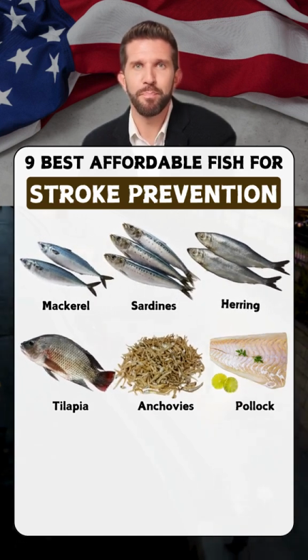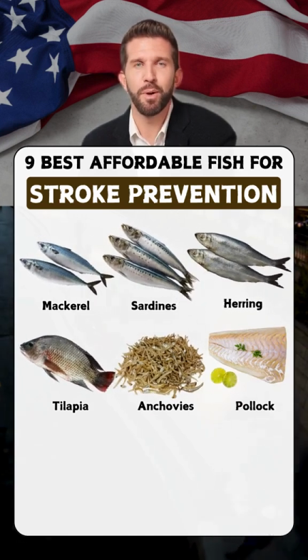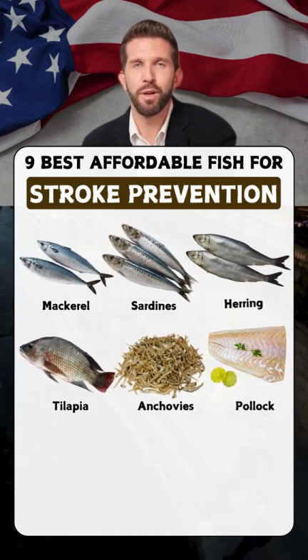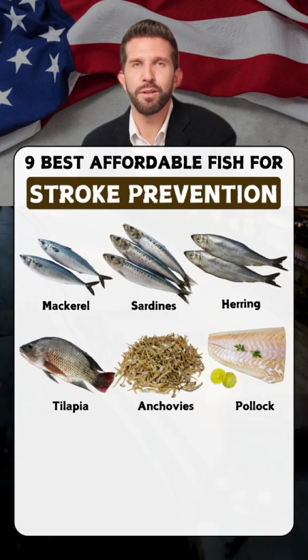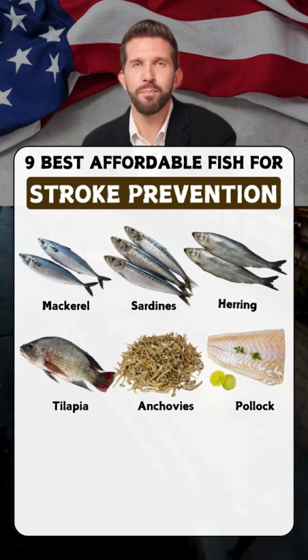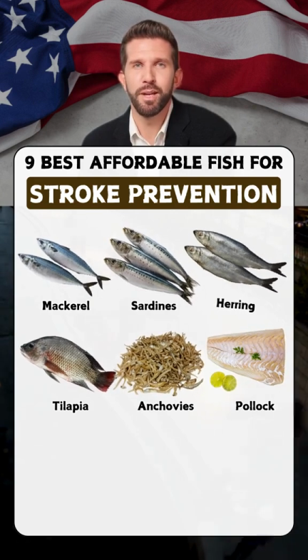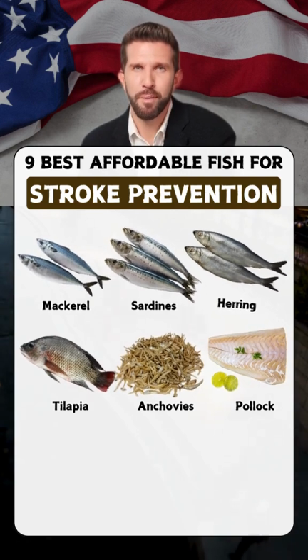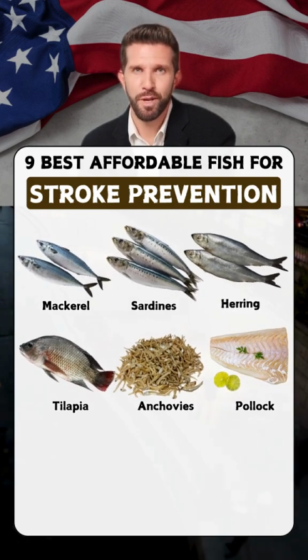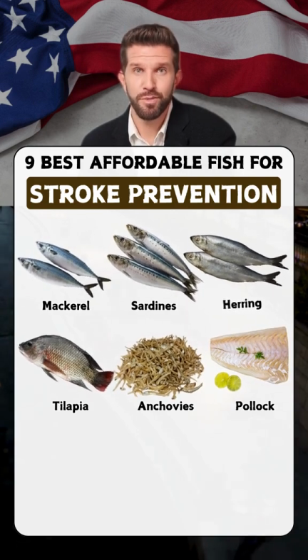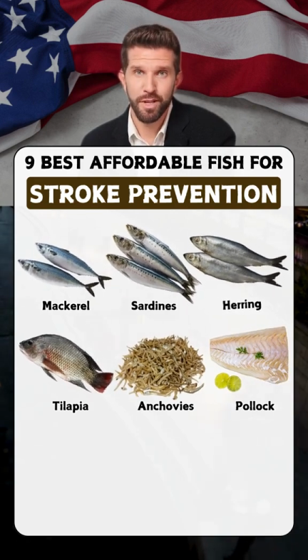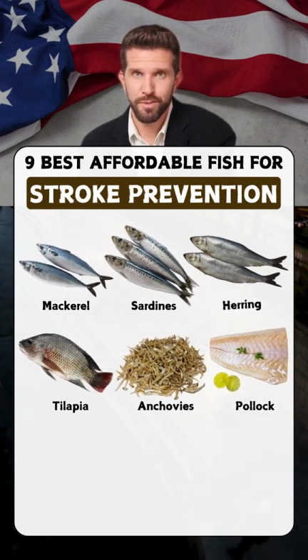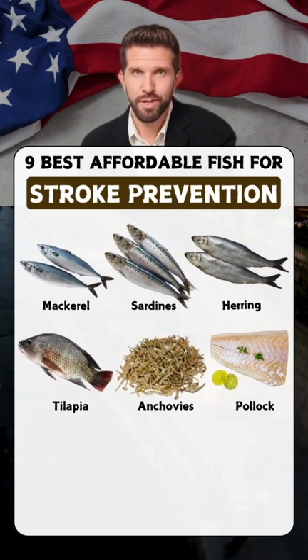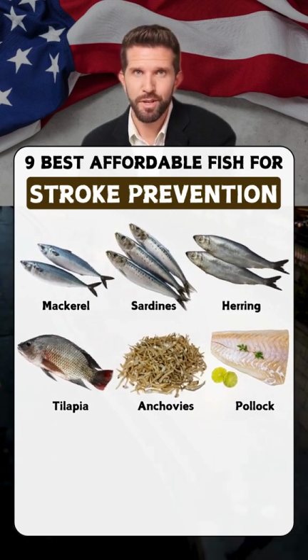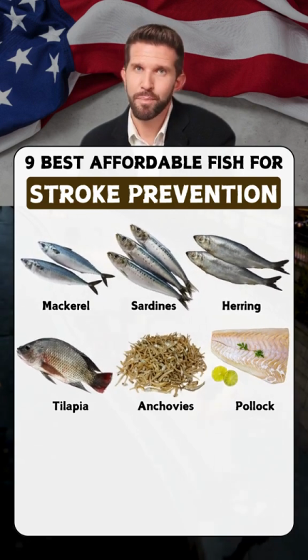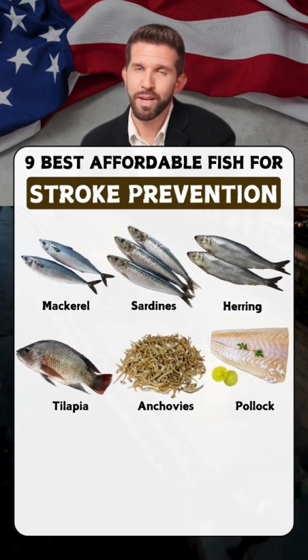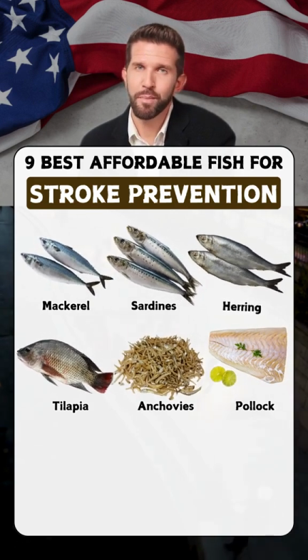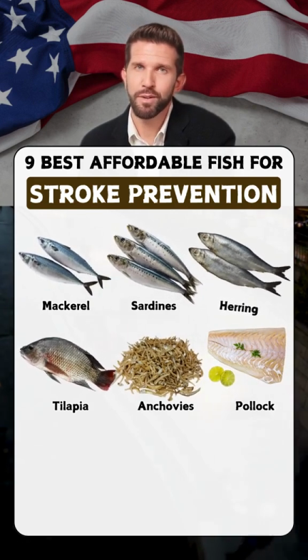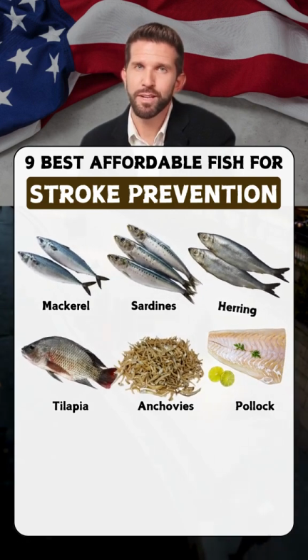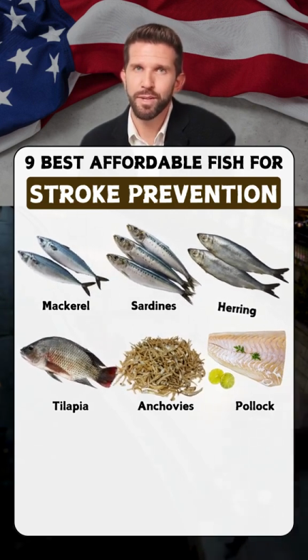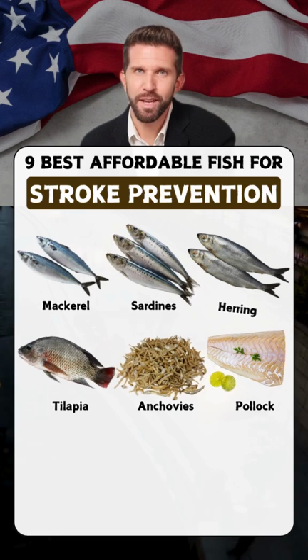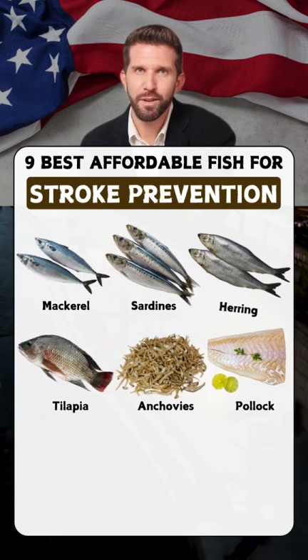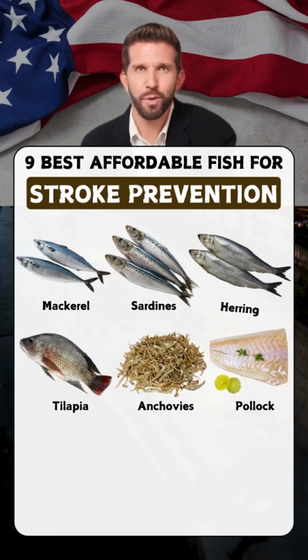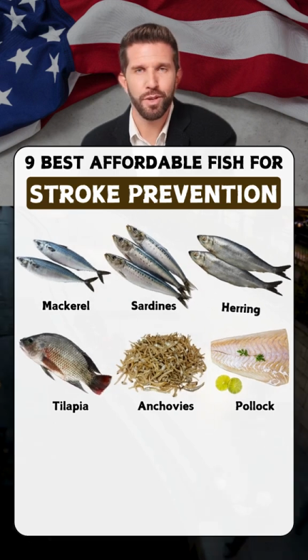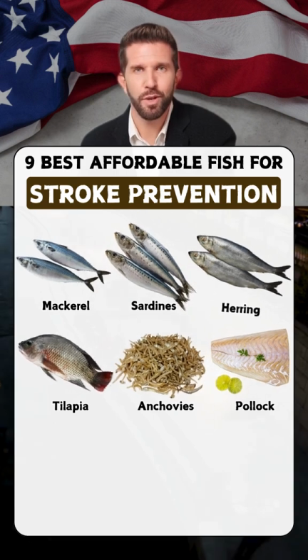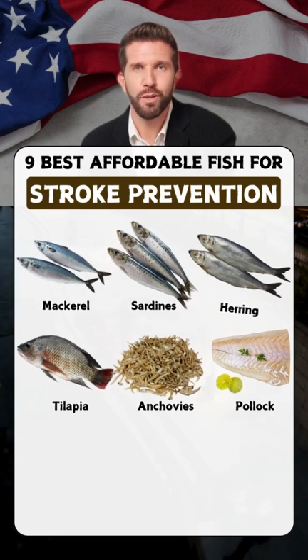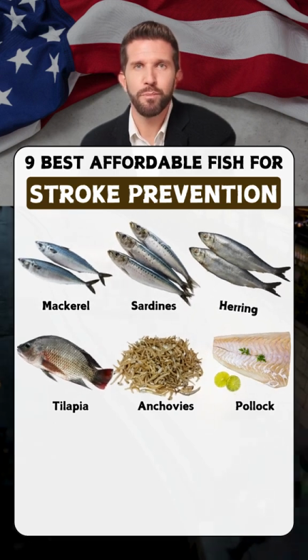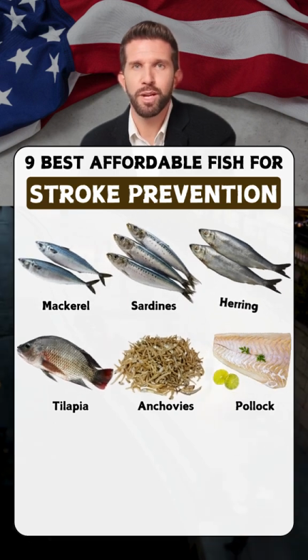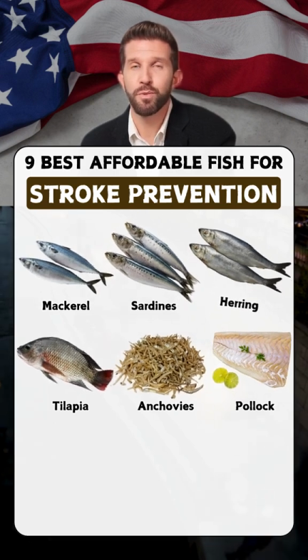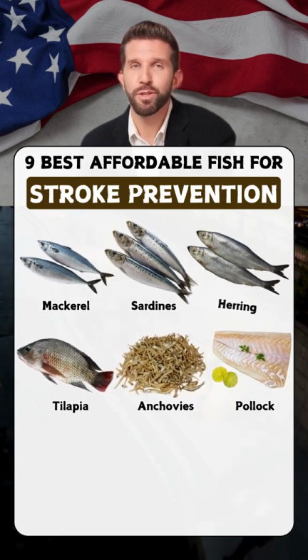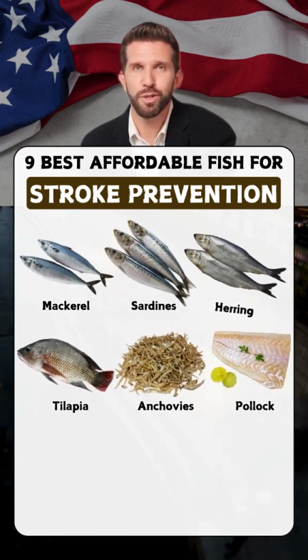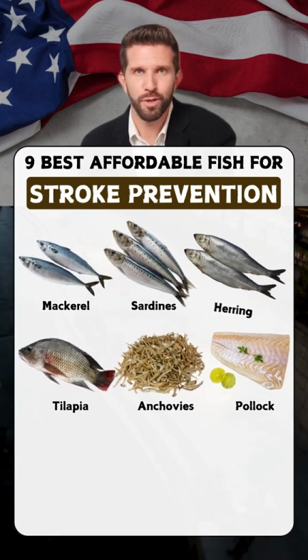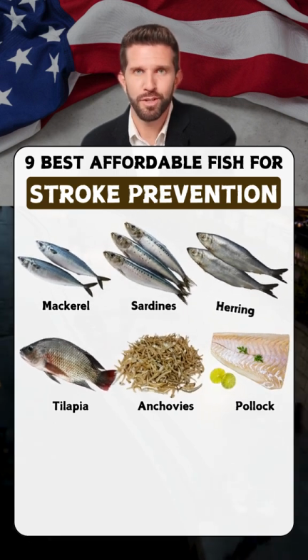Pollock: a budget-friendly fish that provides protein and supports heart health by improving circulation.